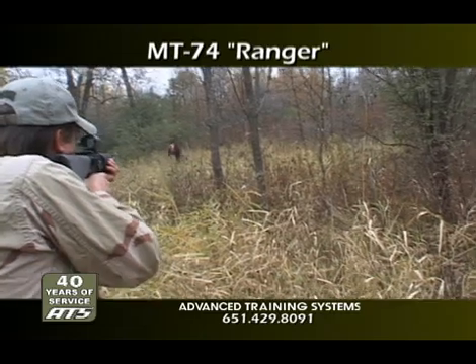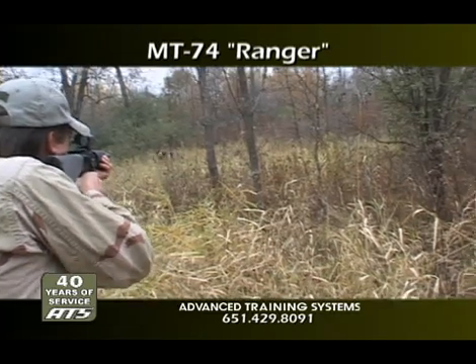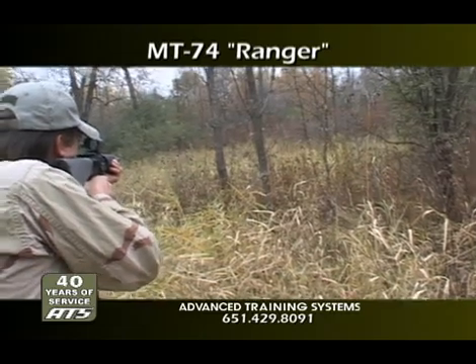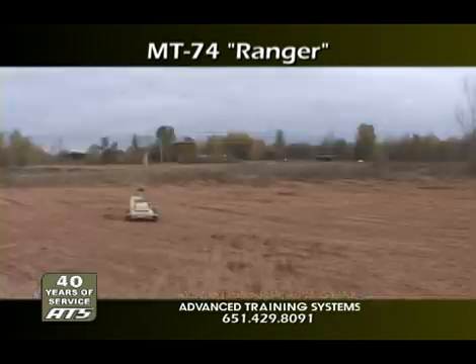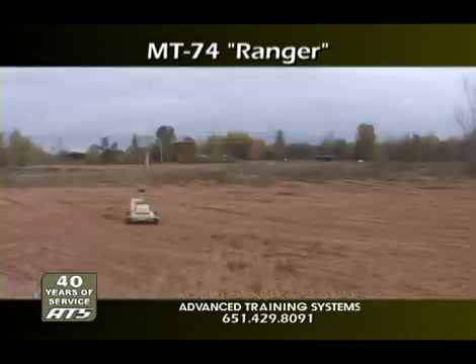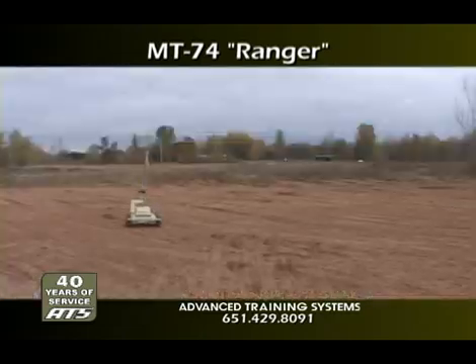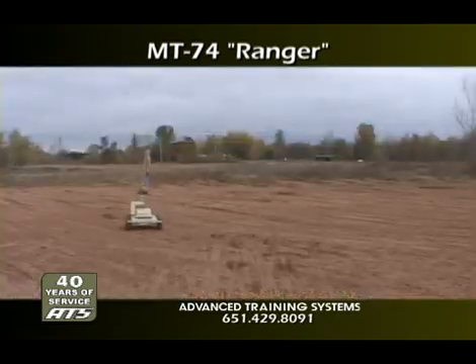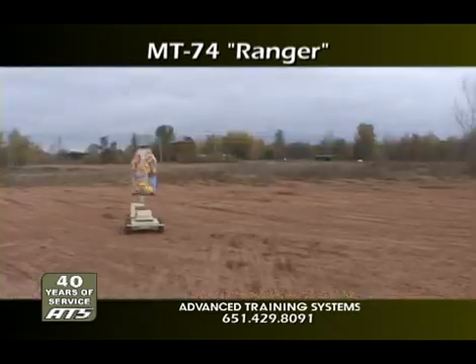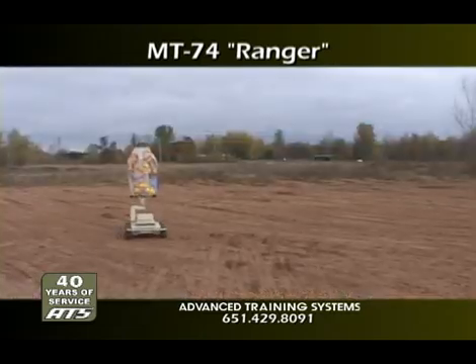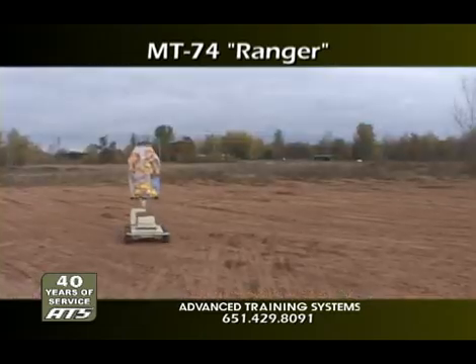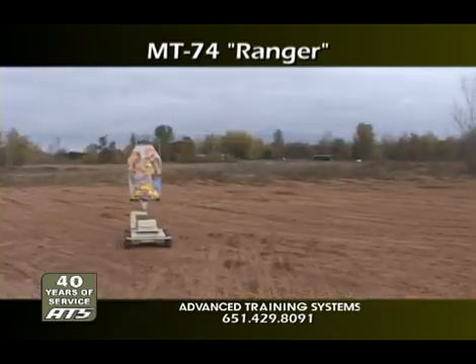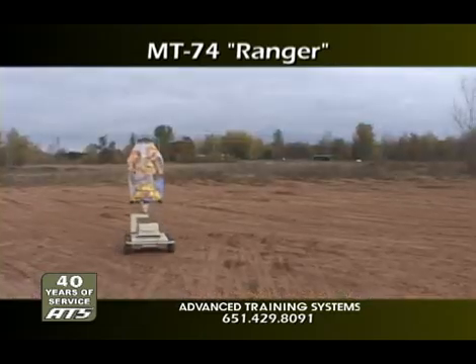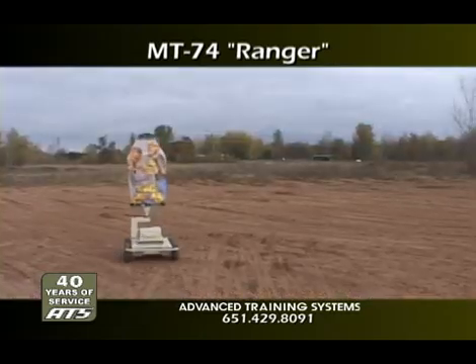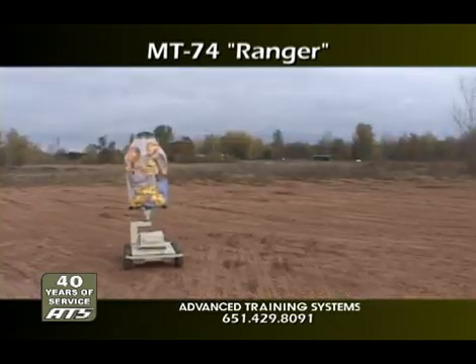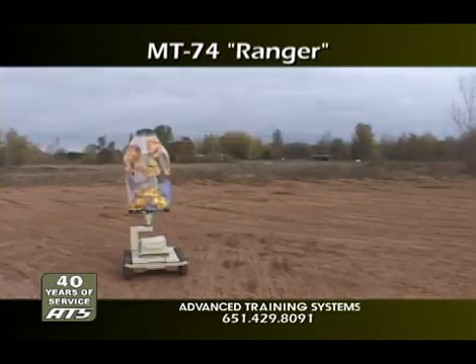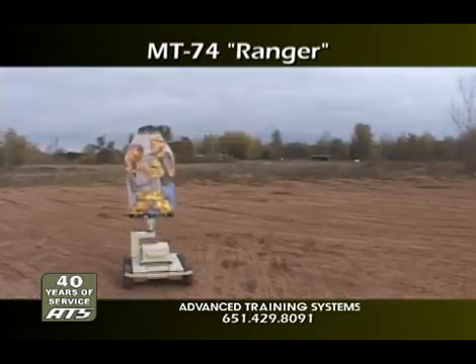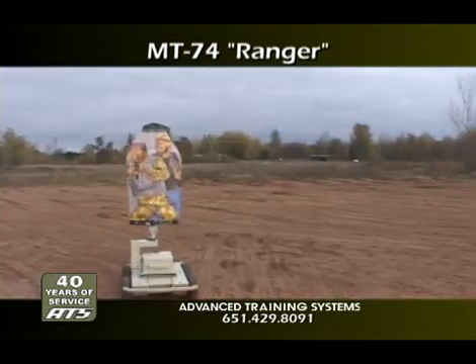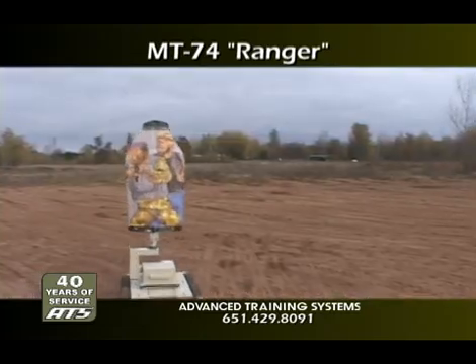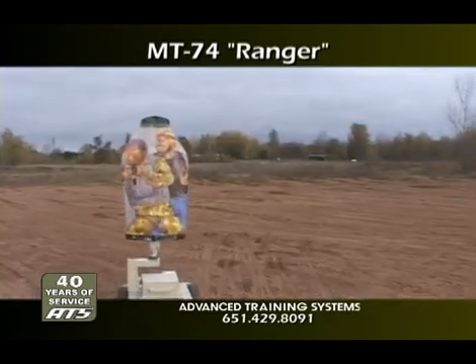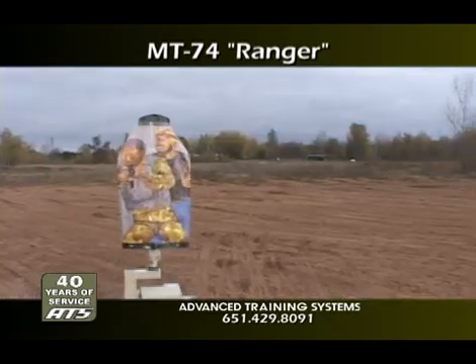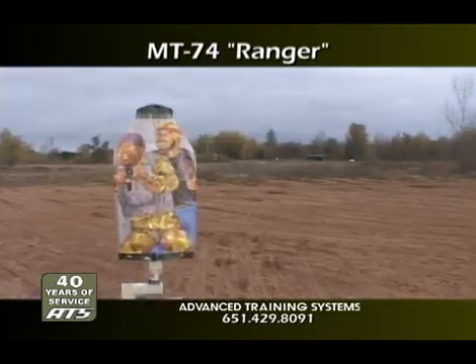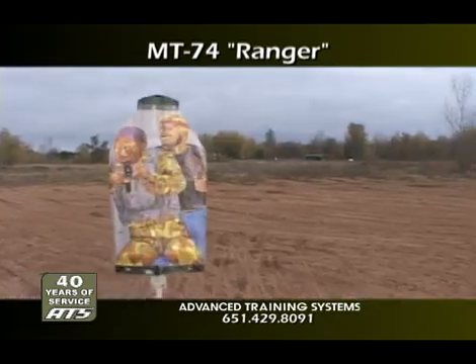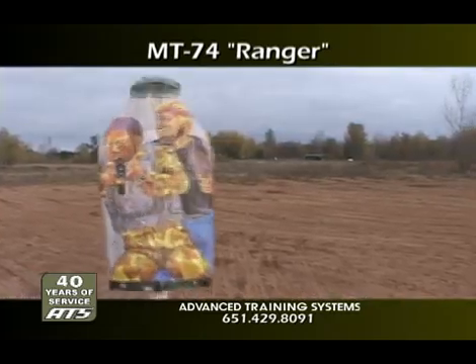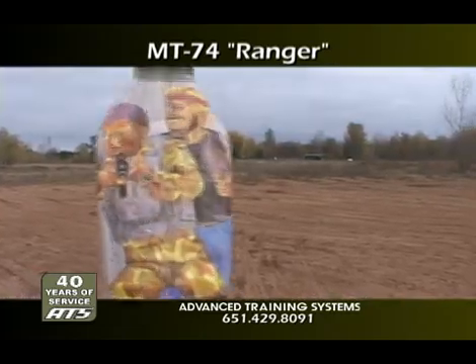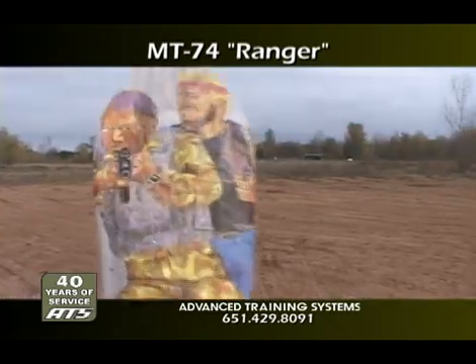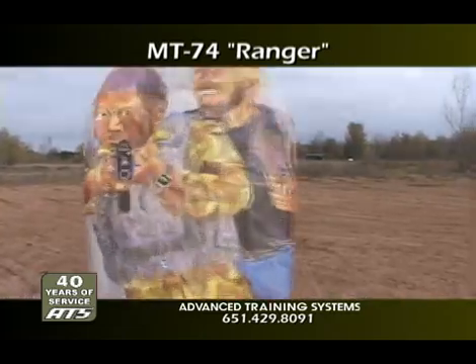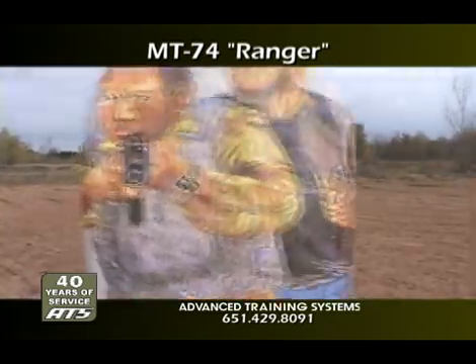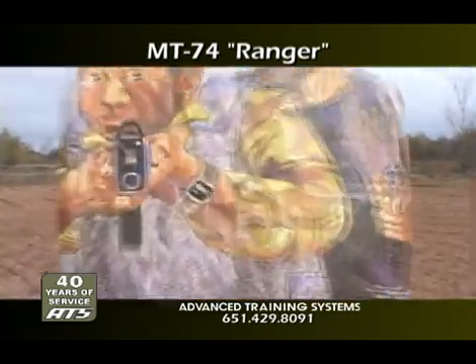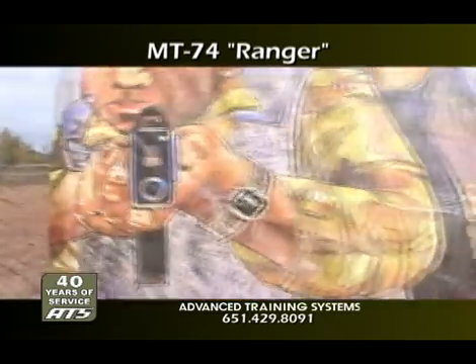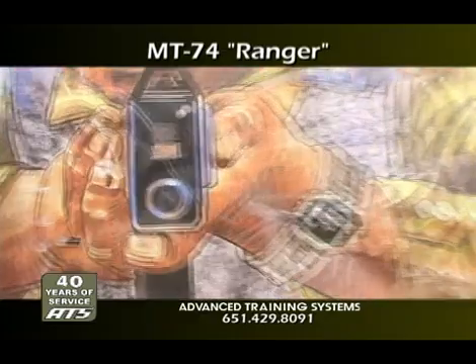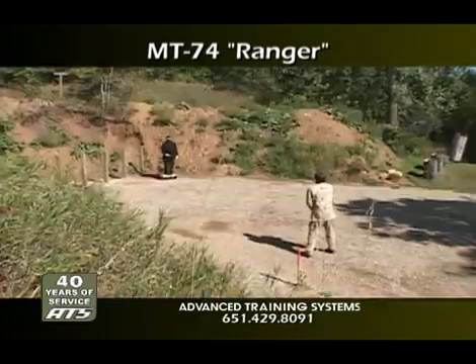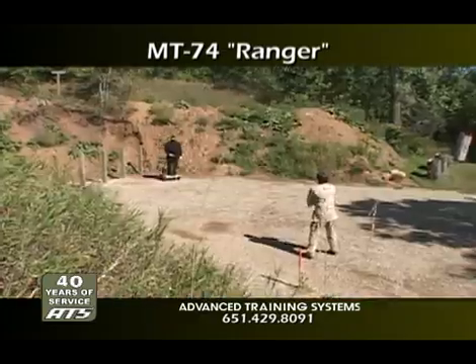With the MT-74 Ranger platform, your realism and training is only limited by your imagination.